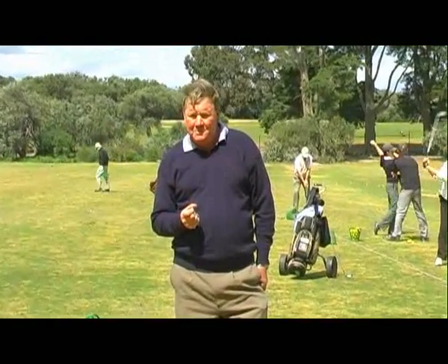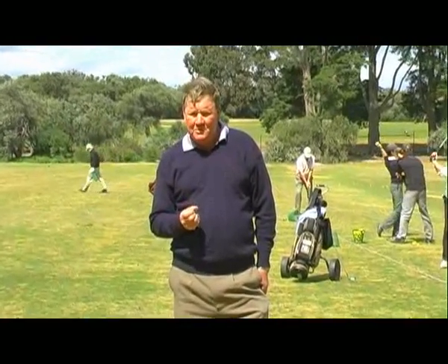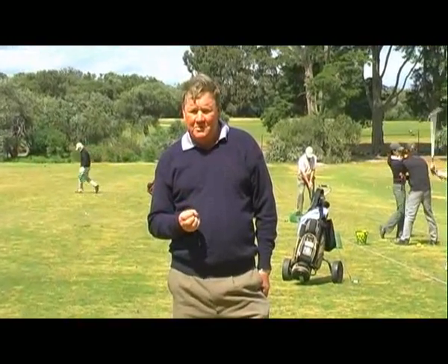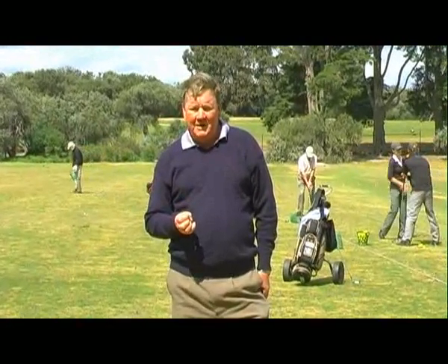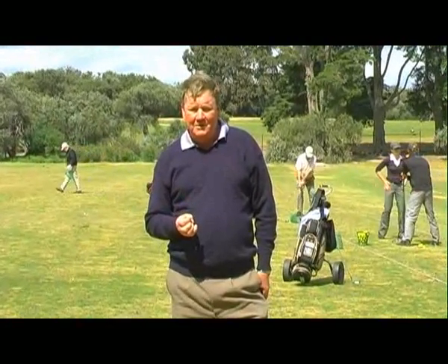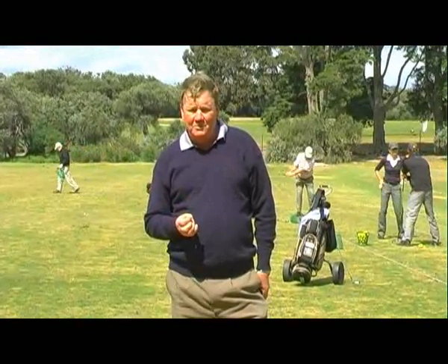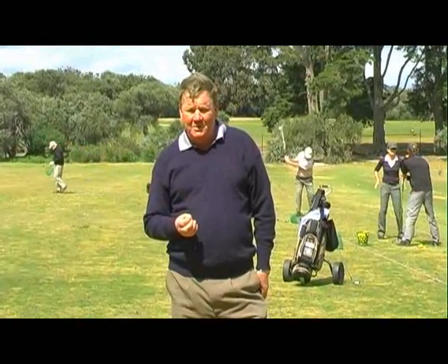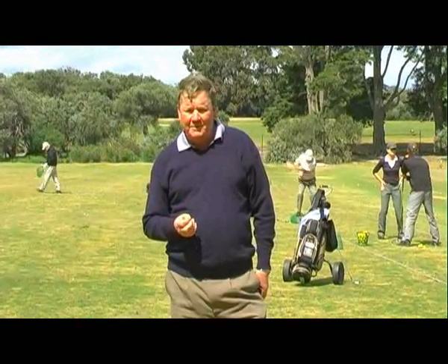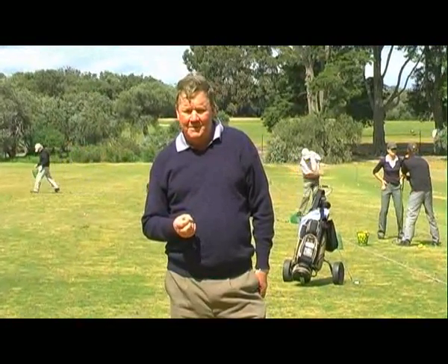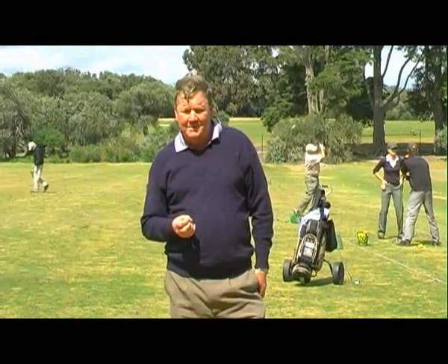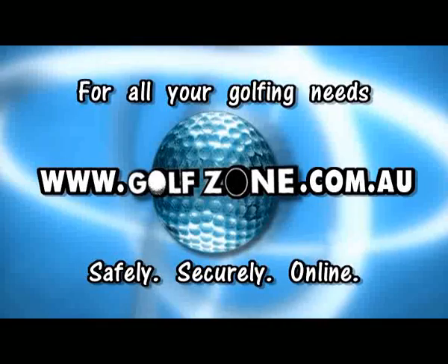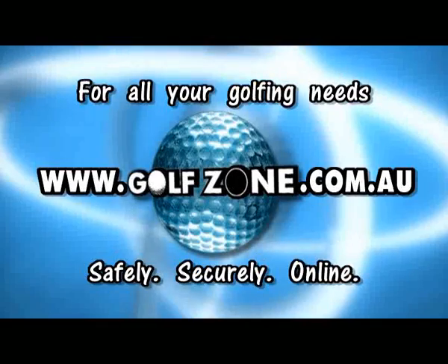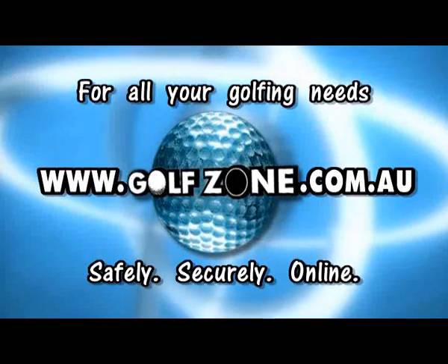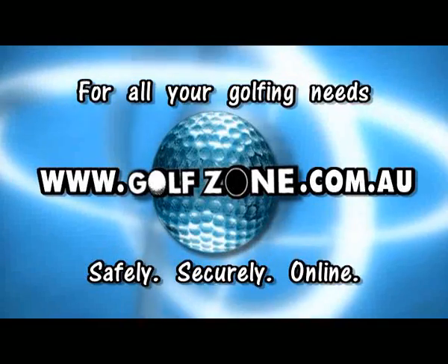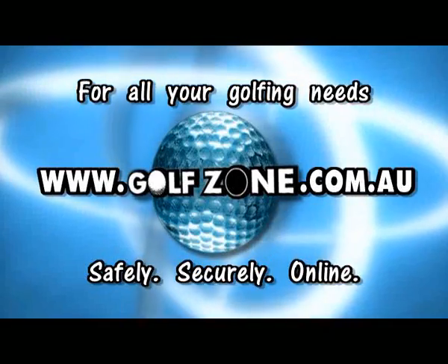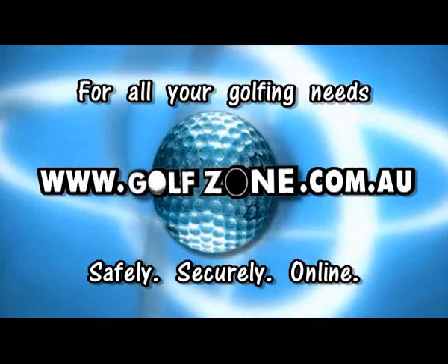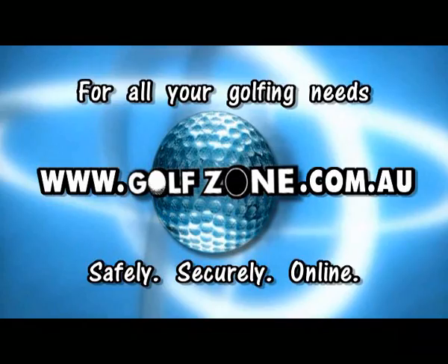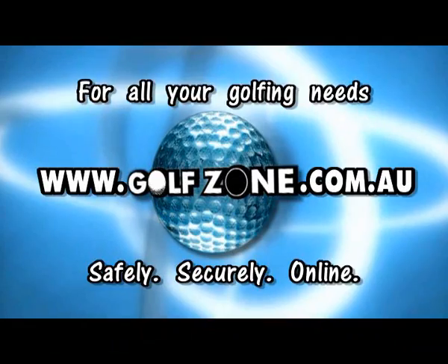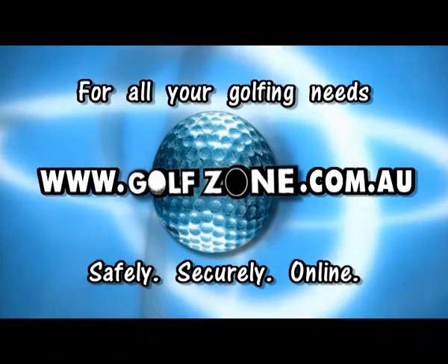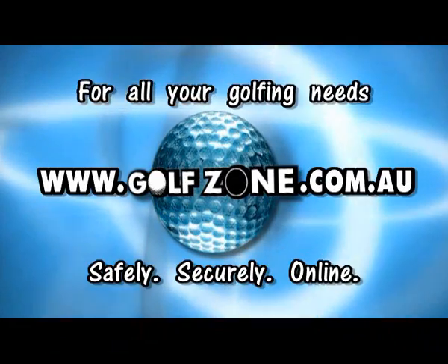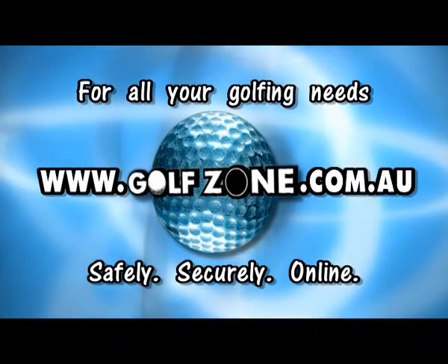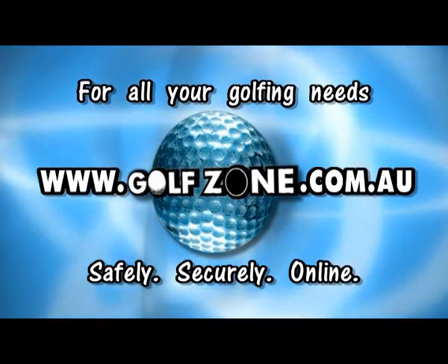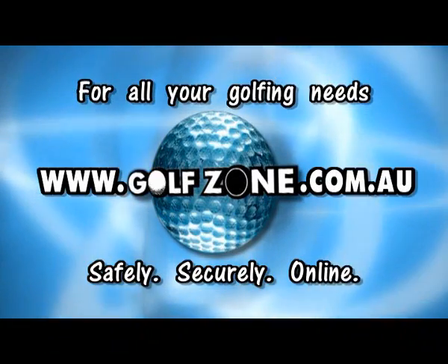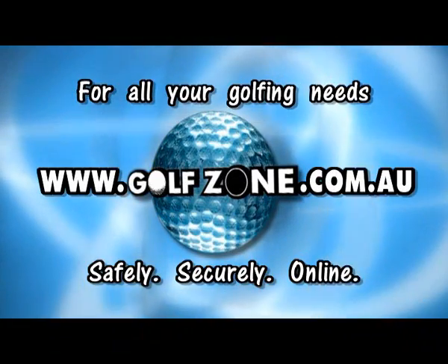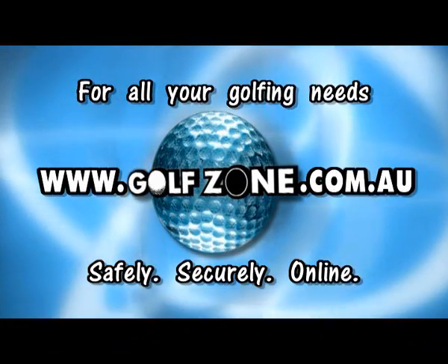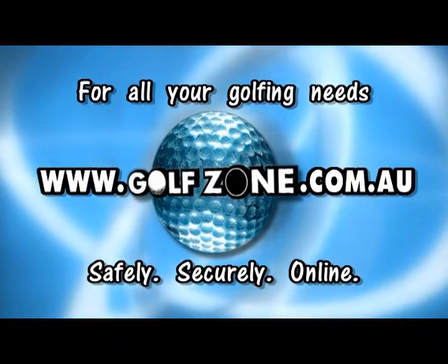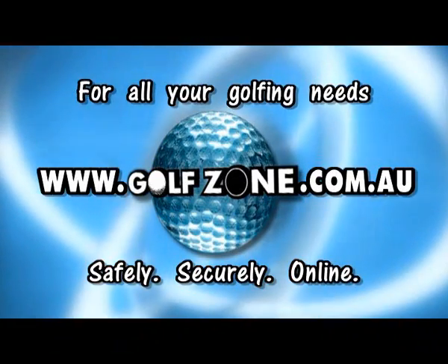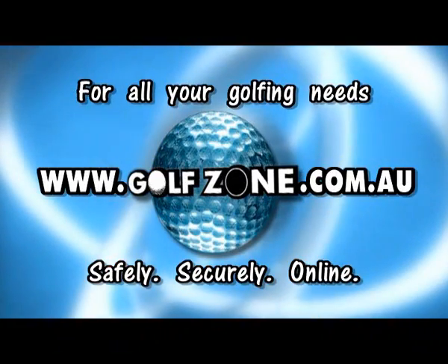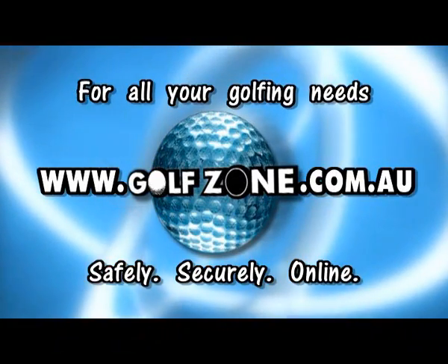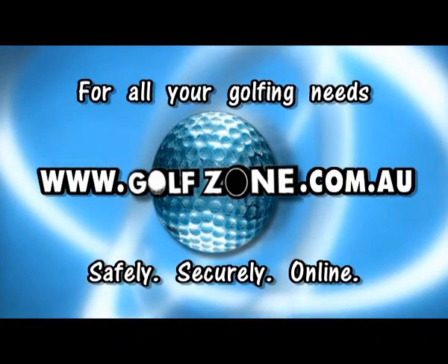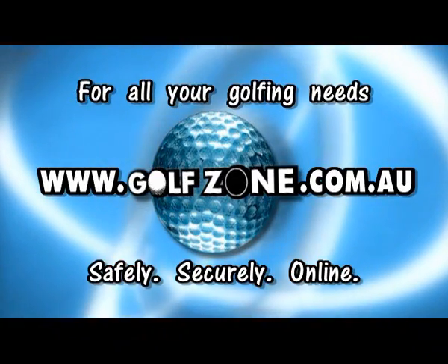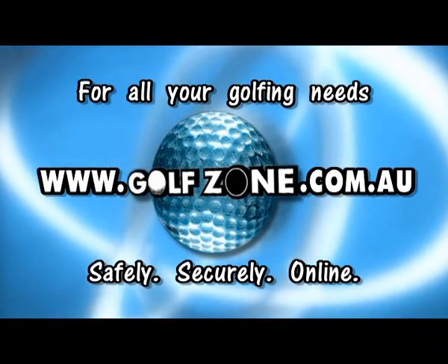Good luck and good golfing. Golf Zone TV is proudly brought to you by the Golf Zone Online Golf Shop.